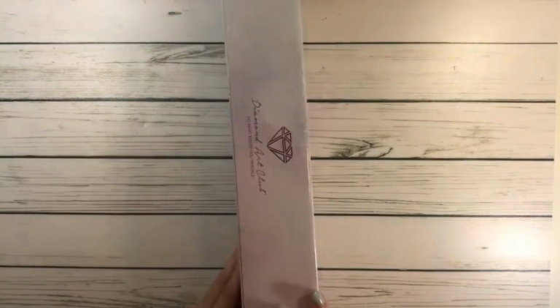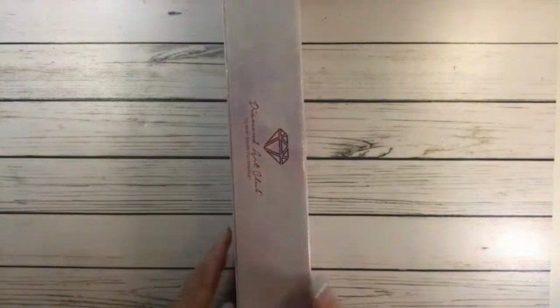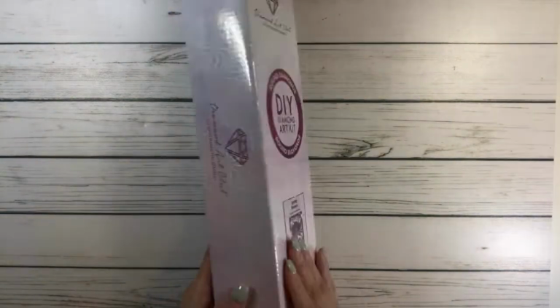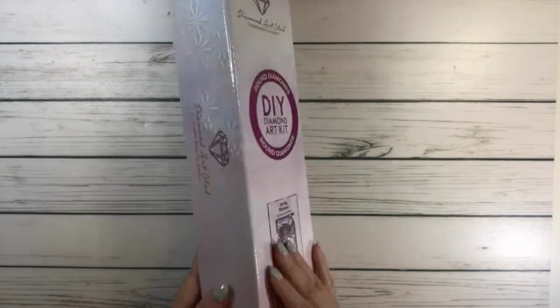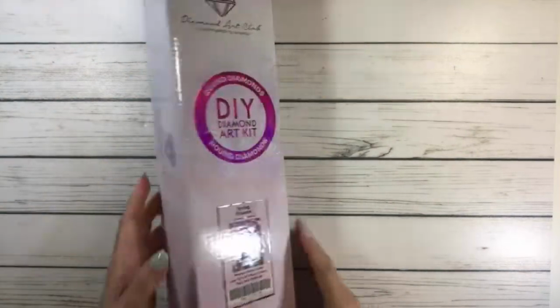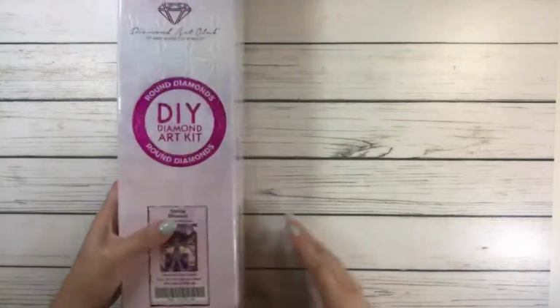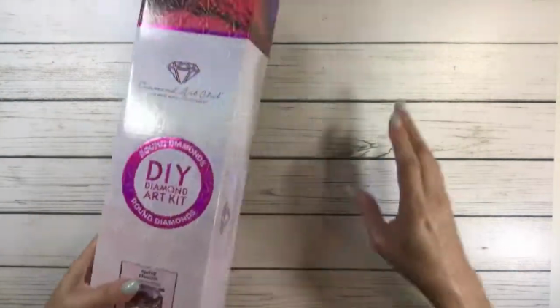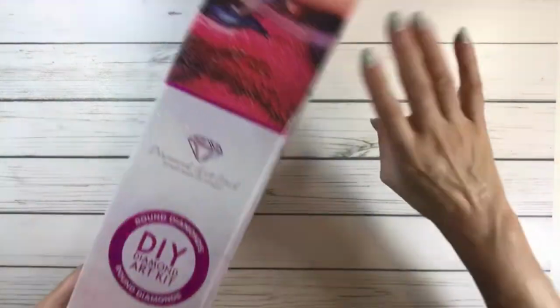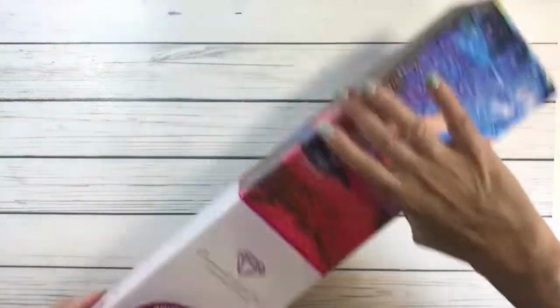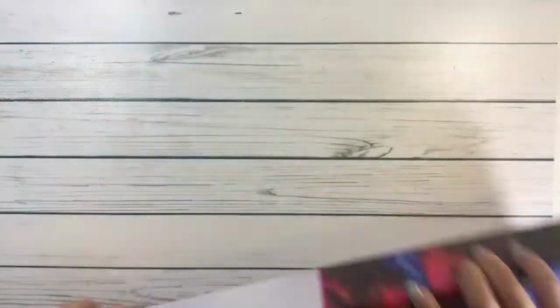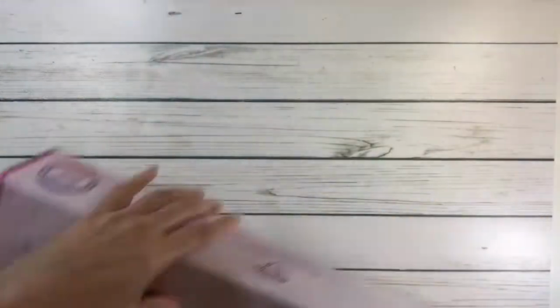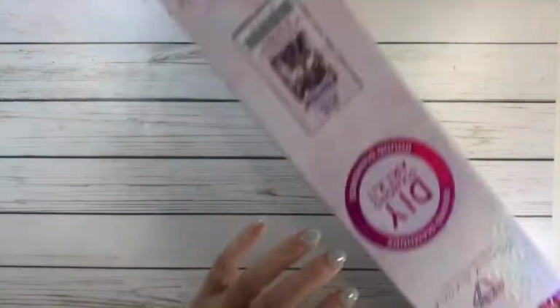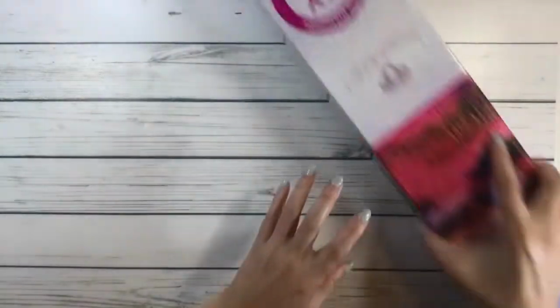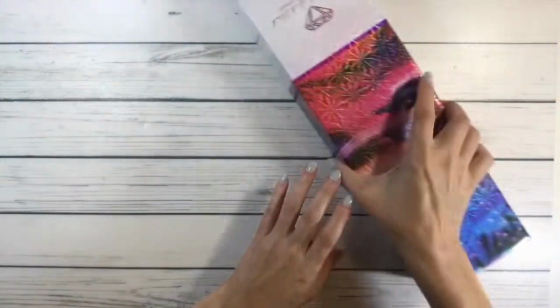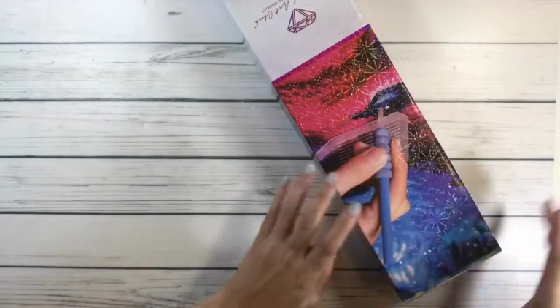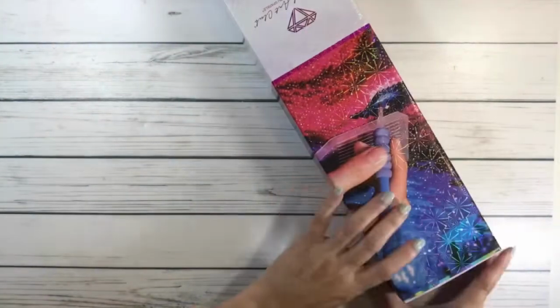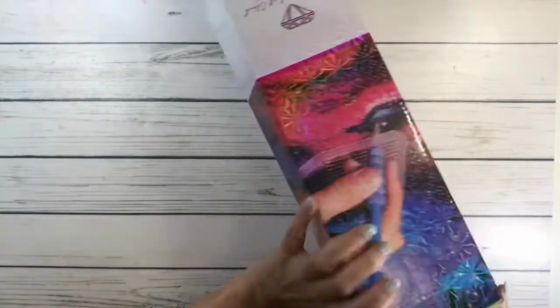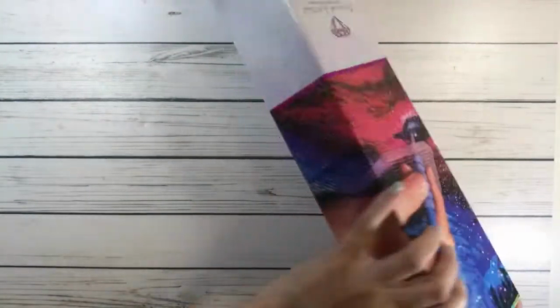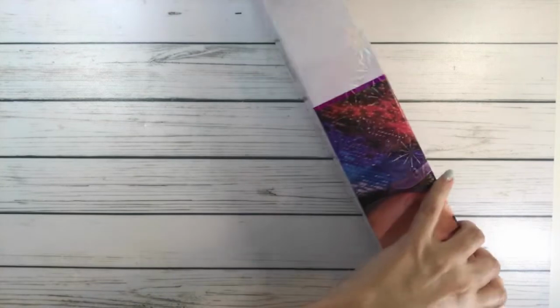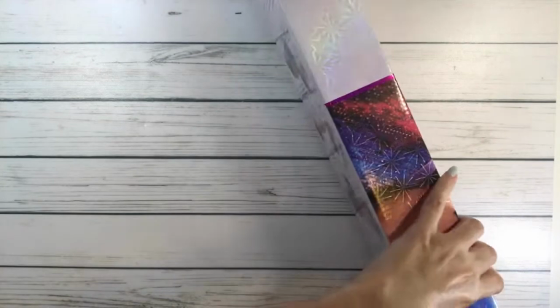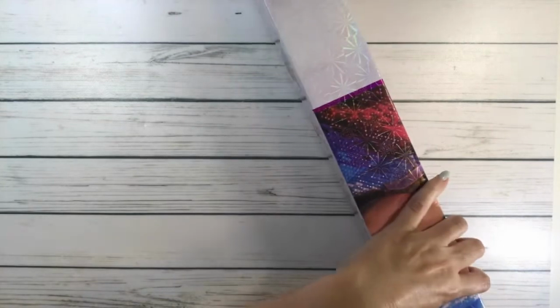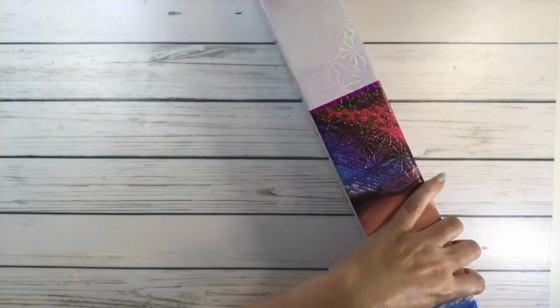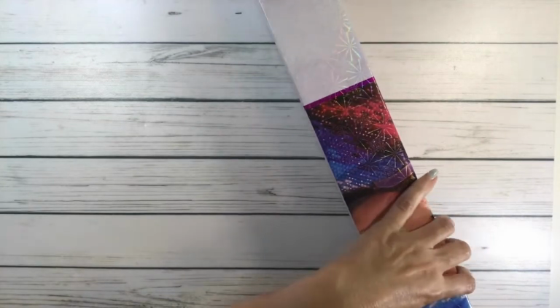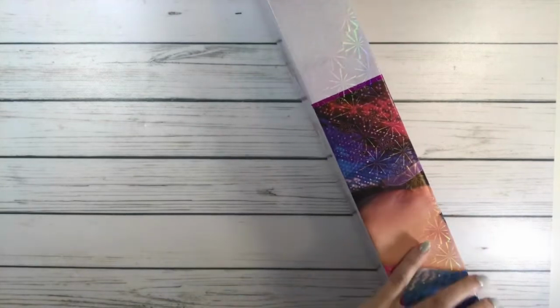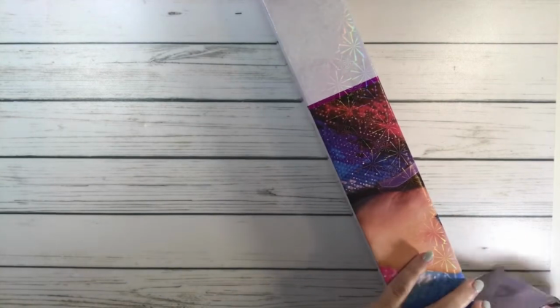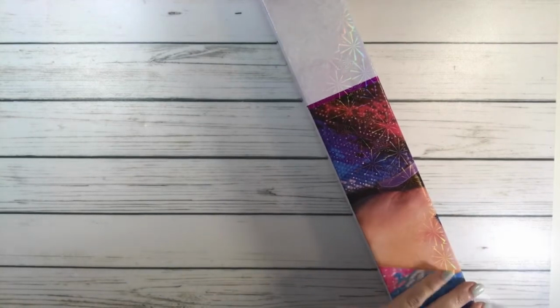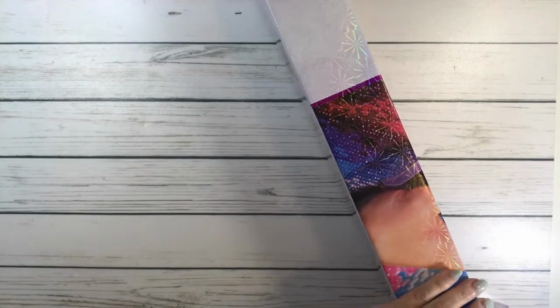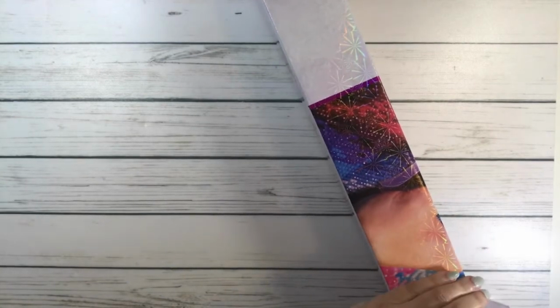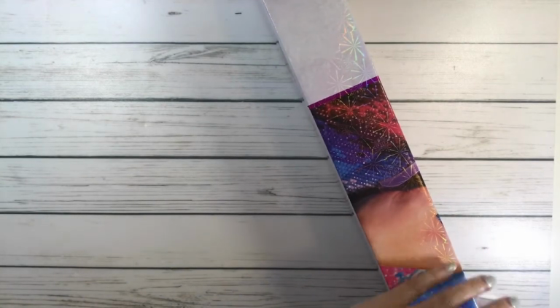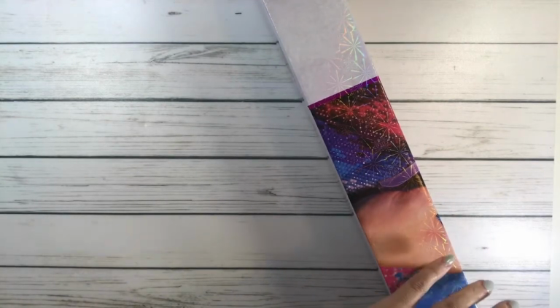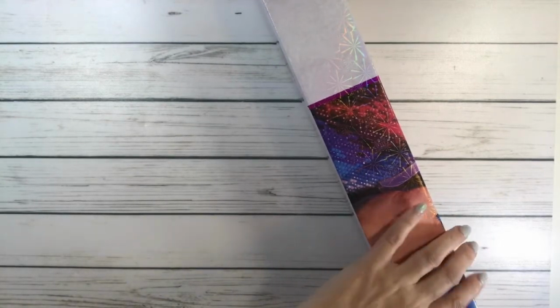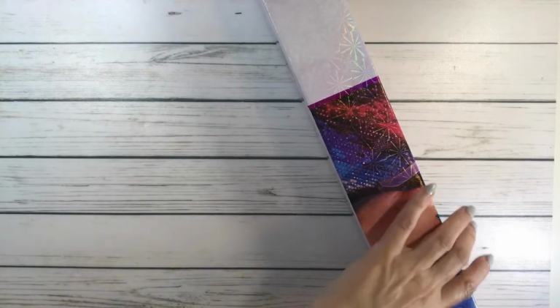Let's open this baby up! This is a fairly new one.